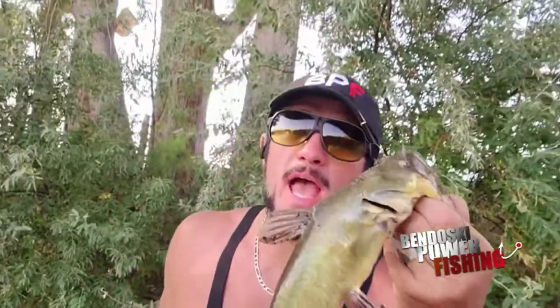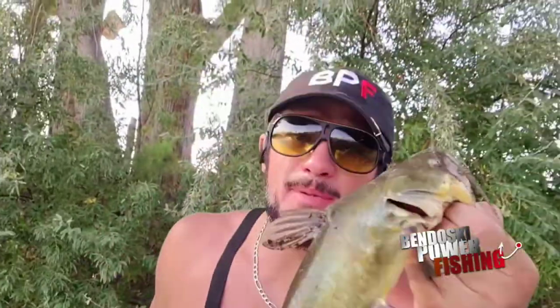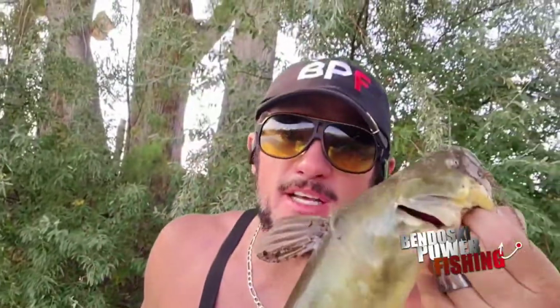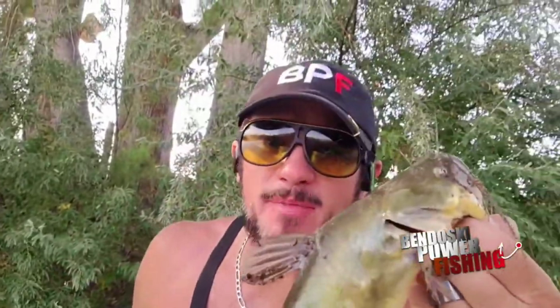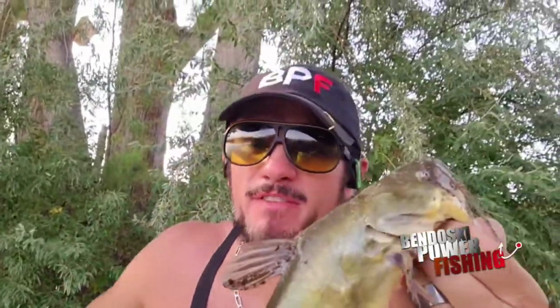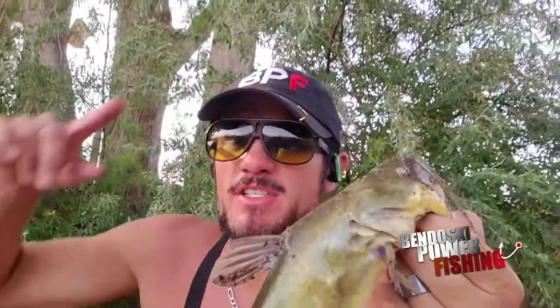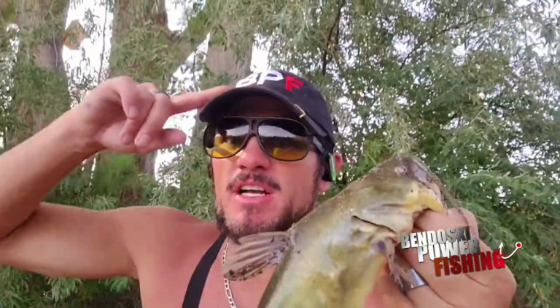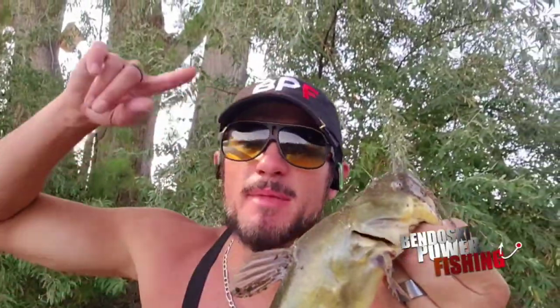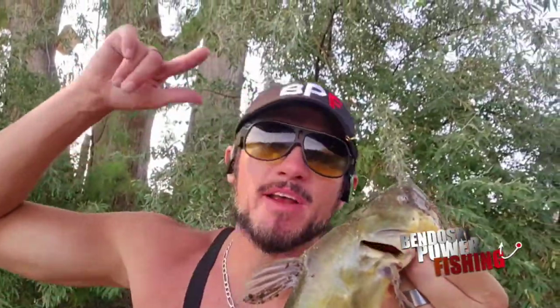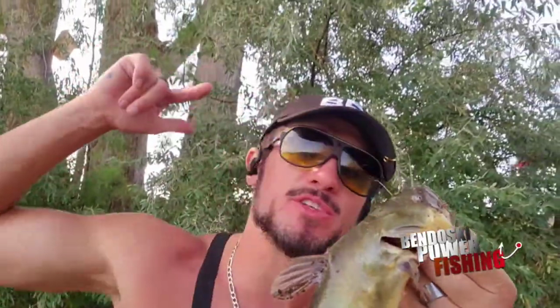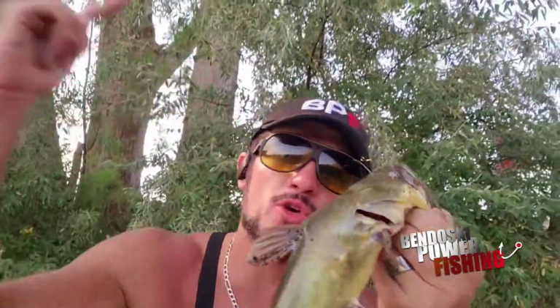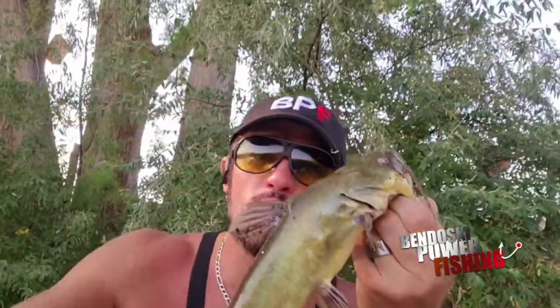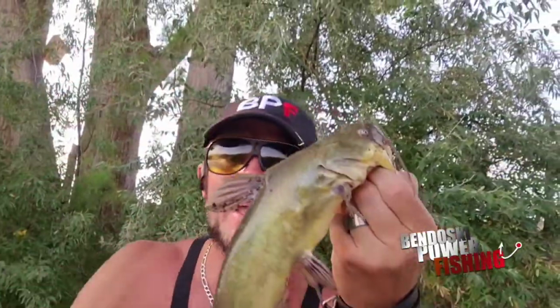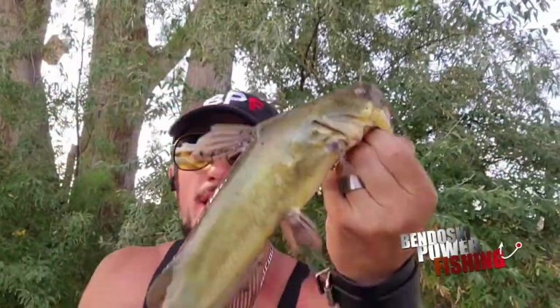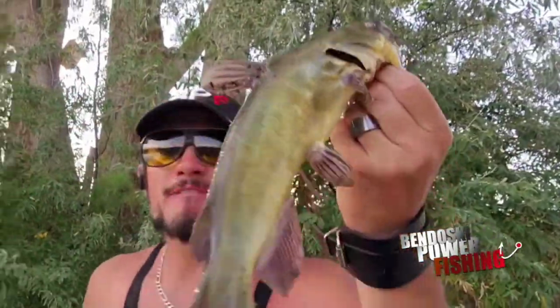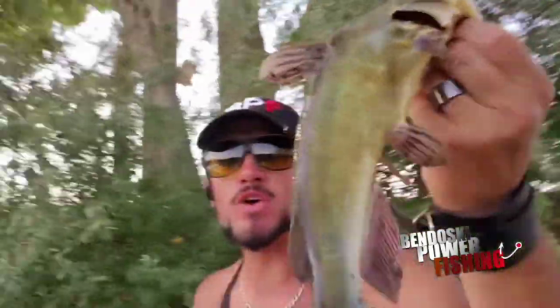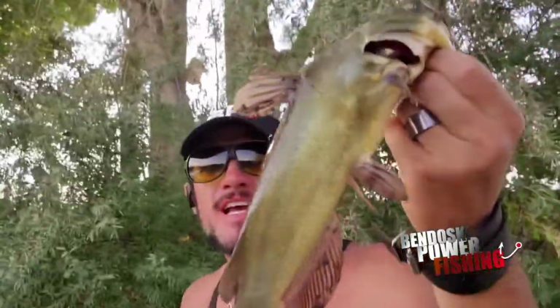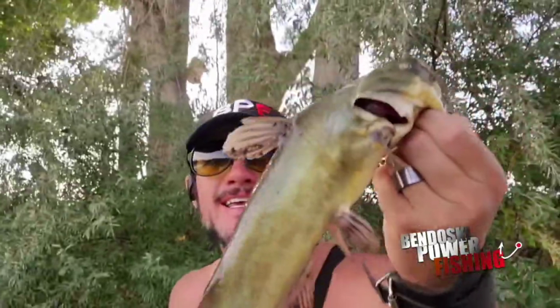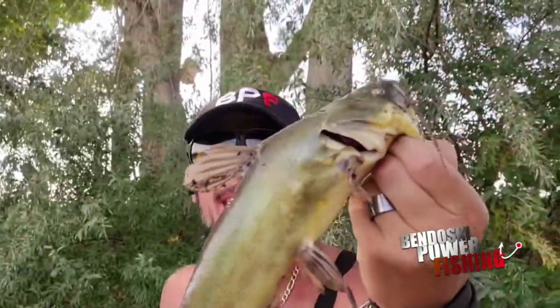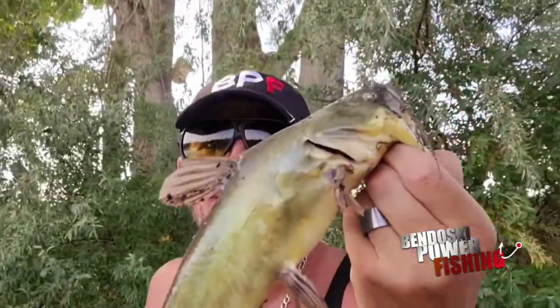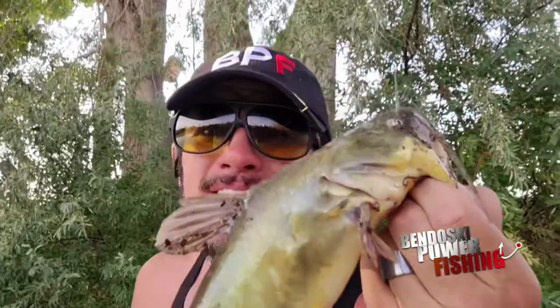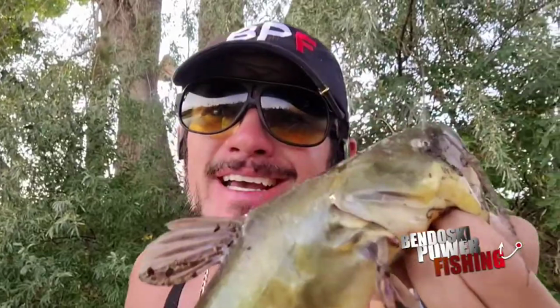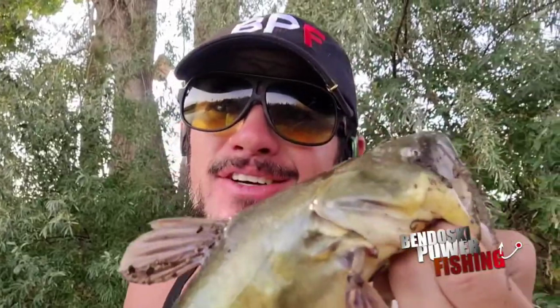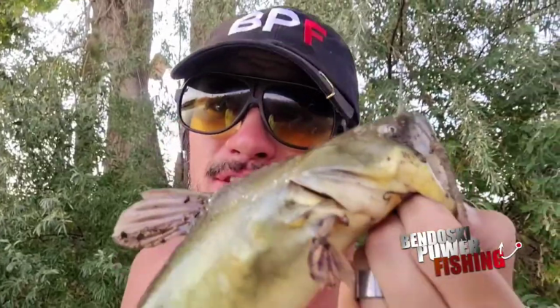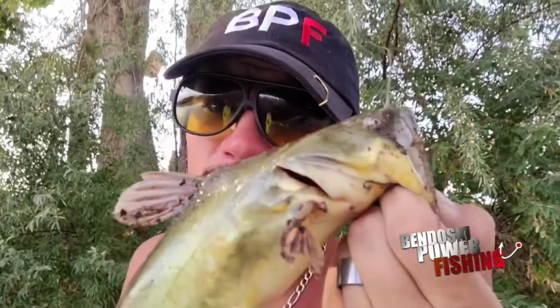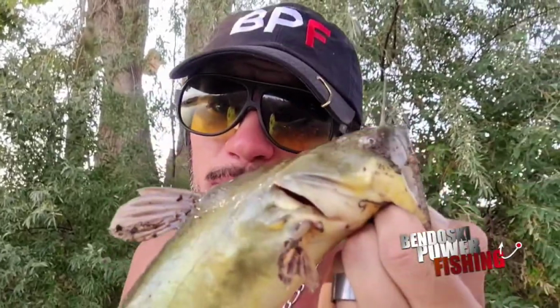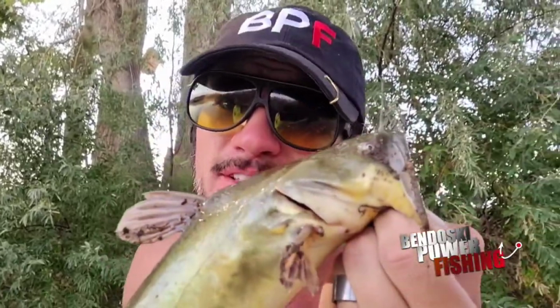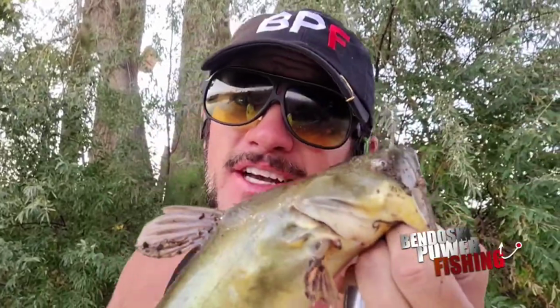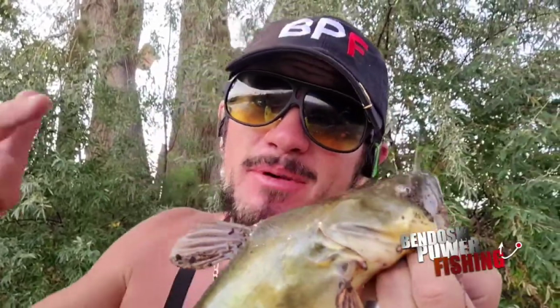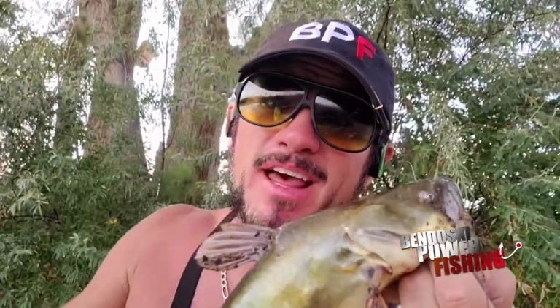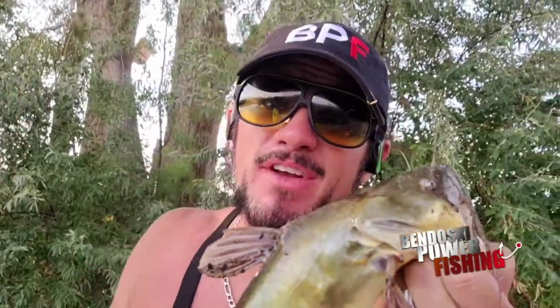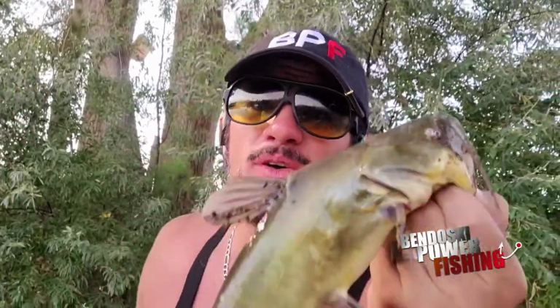Booyah! Bendoskipowerfishing.com out here with Trey Firstcast. He took us to the Riverbends — you guys remember that video.